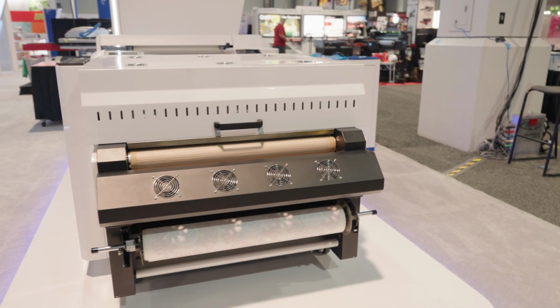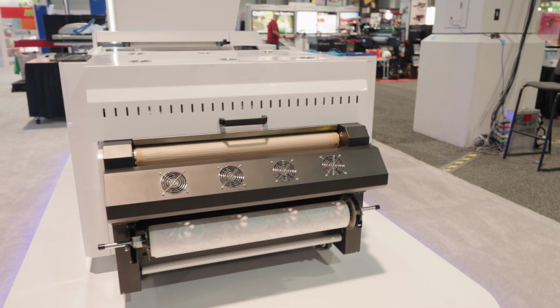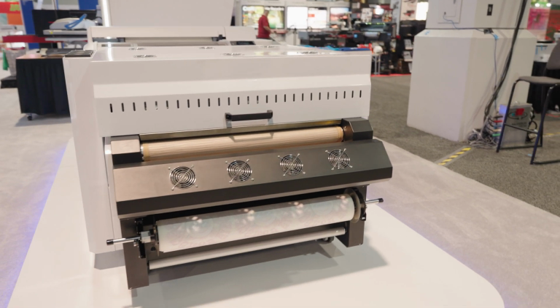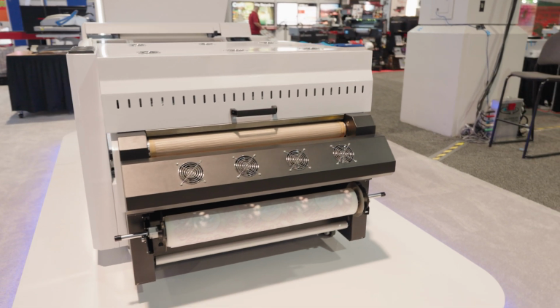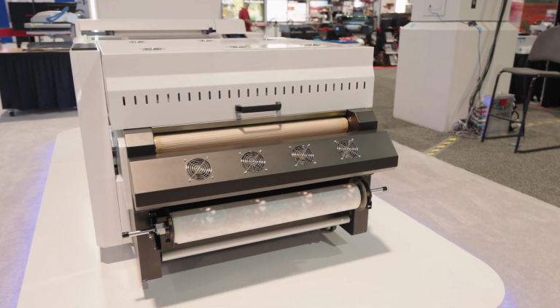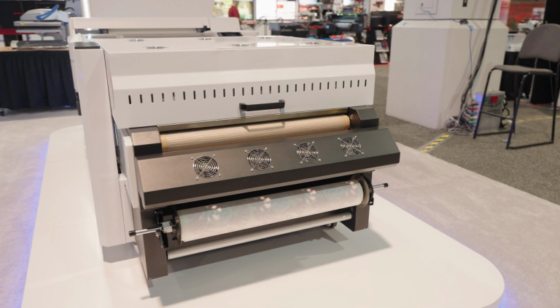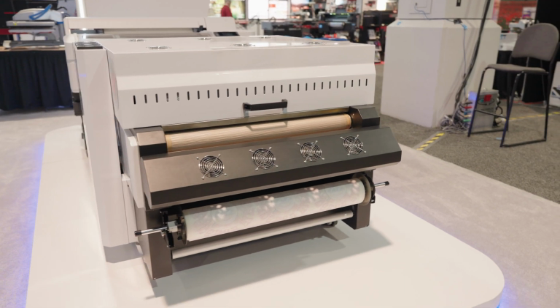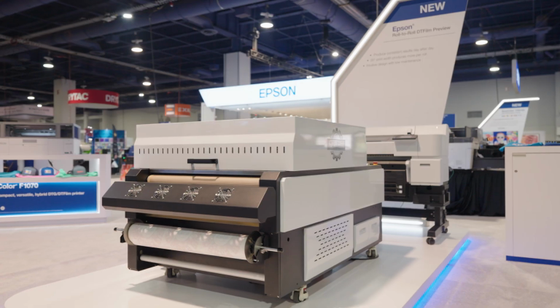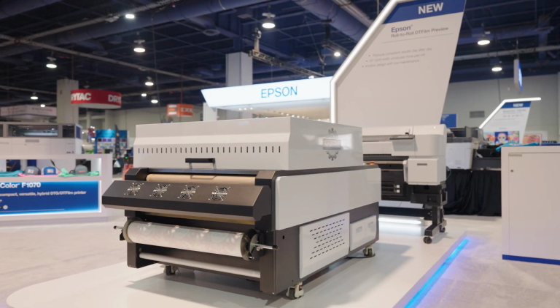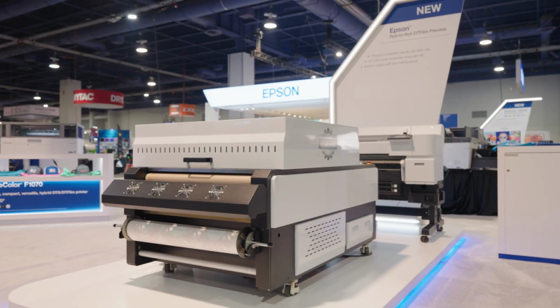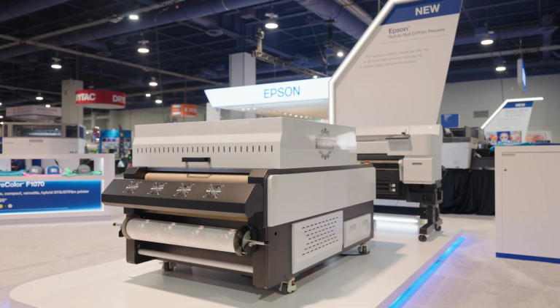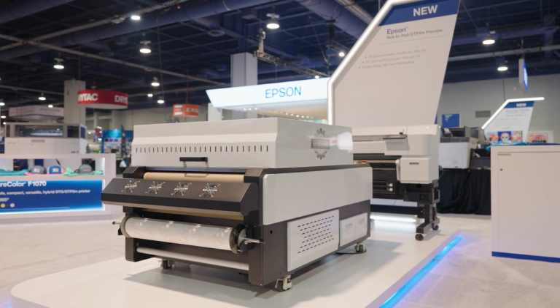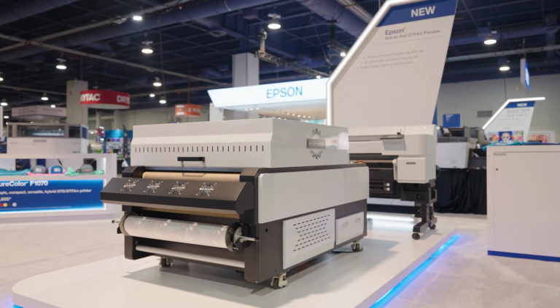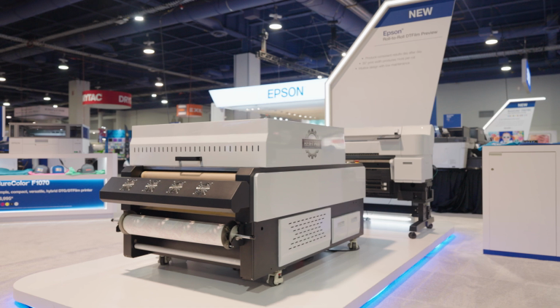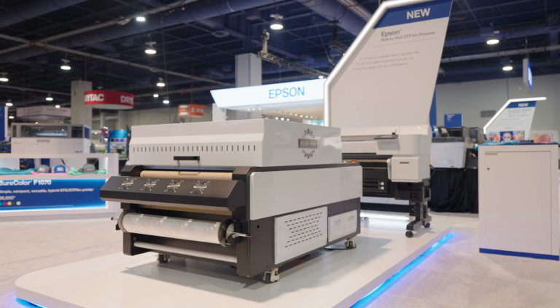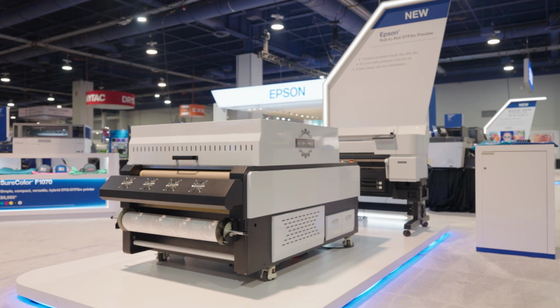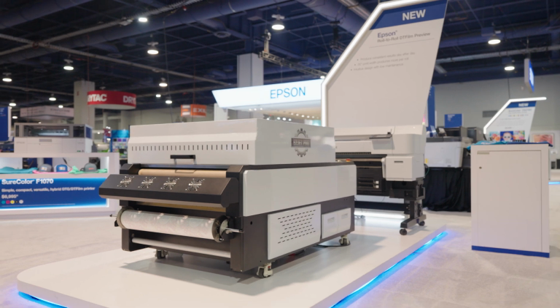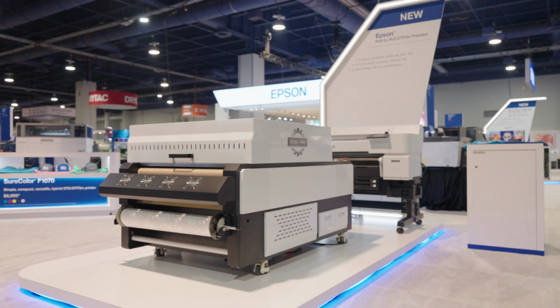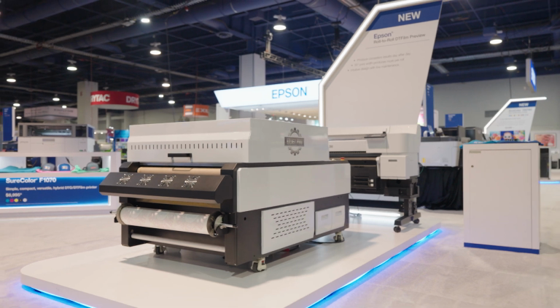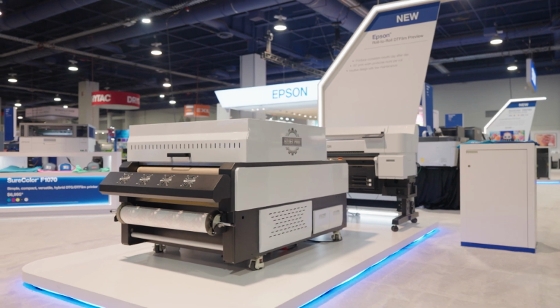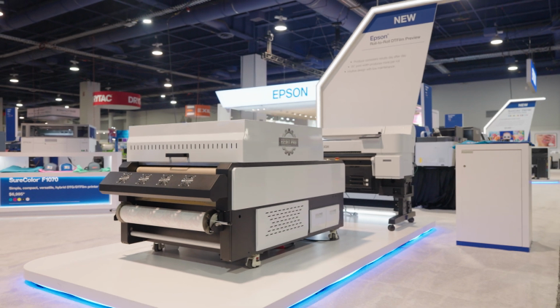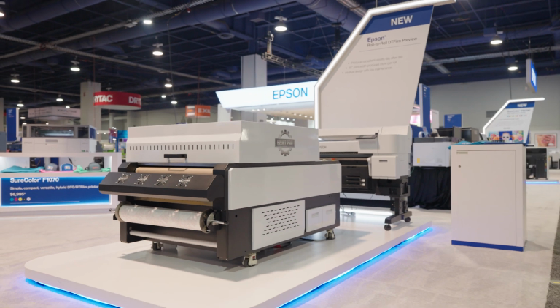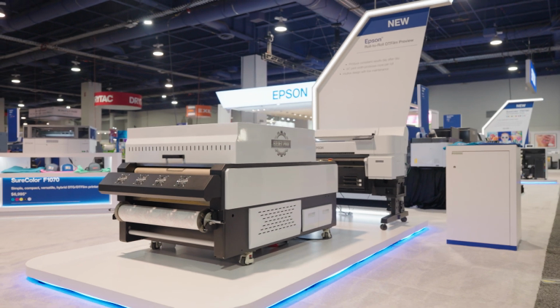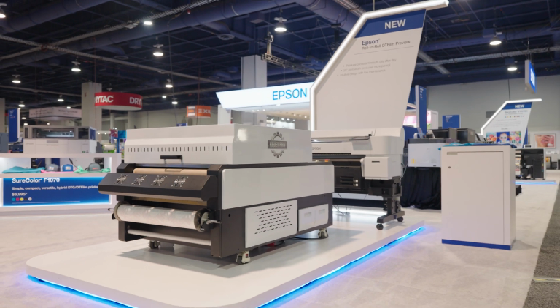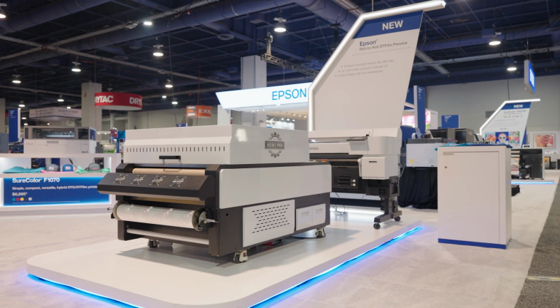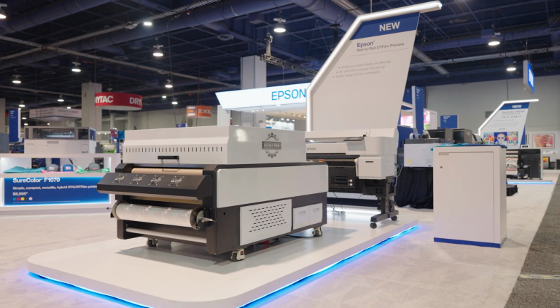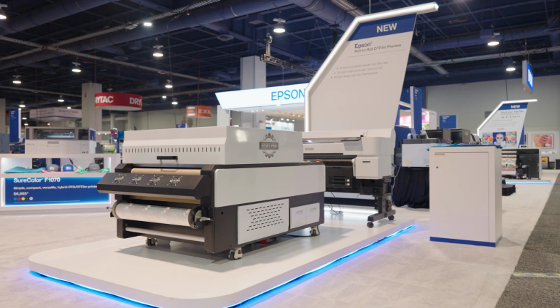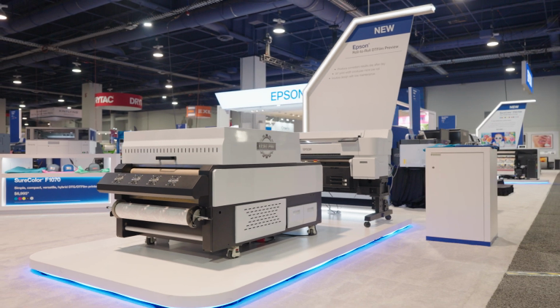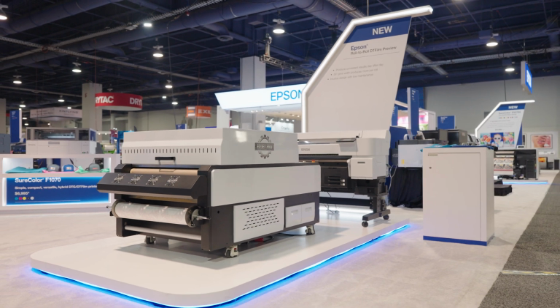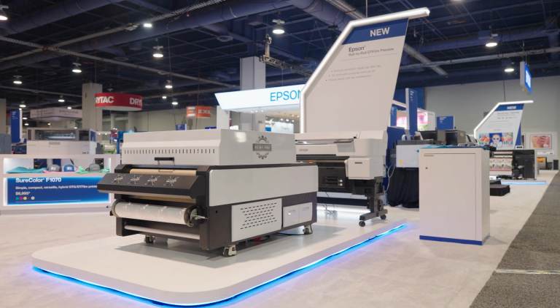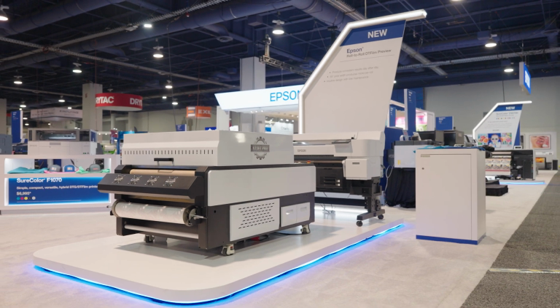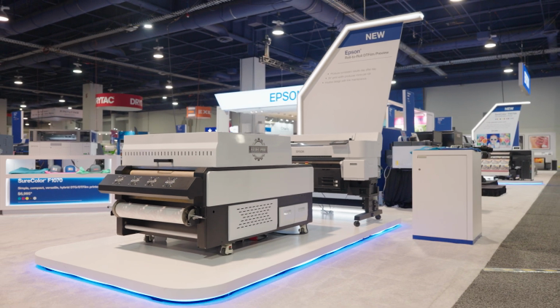People are enjoying it. We're loving it. We're showing samples. Looks great. Feels great.